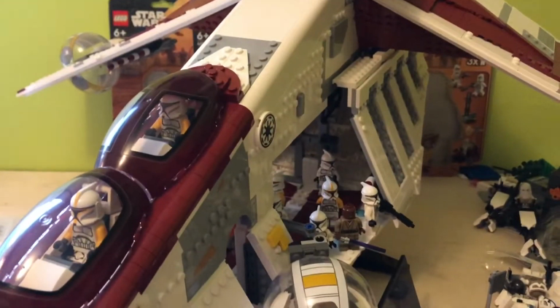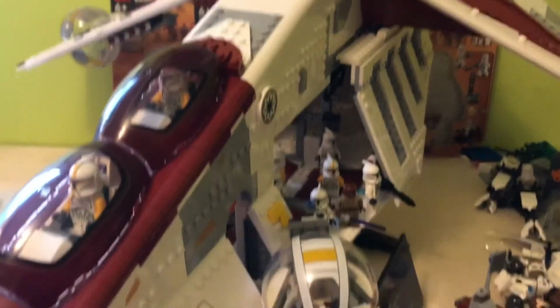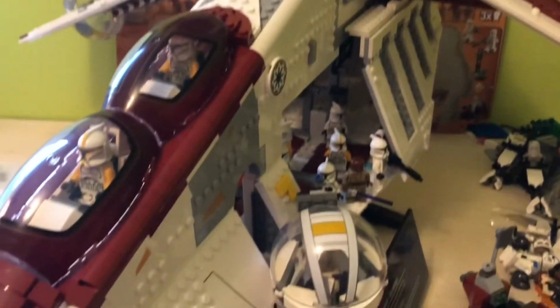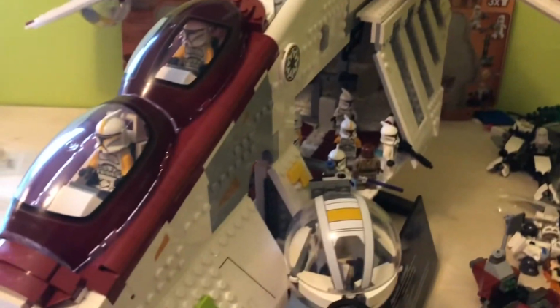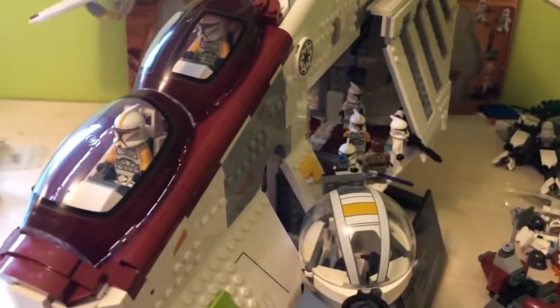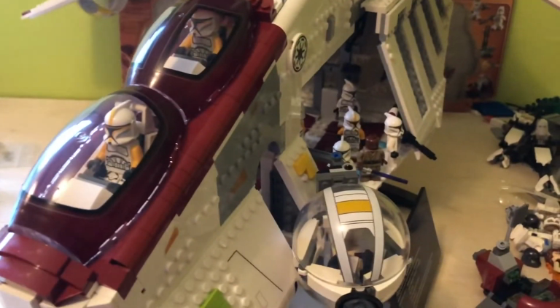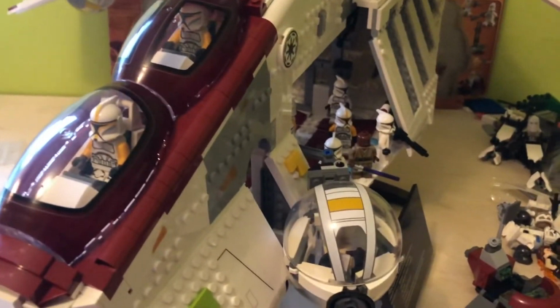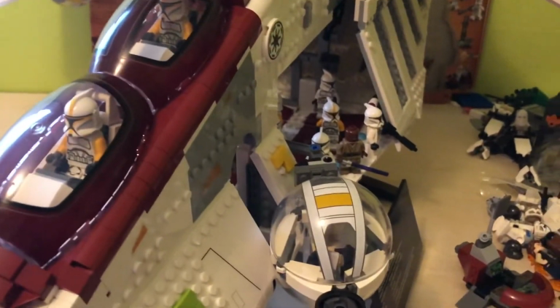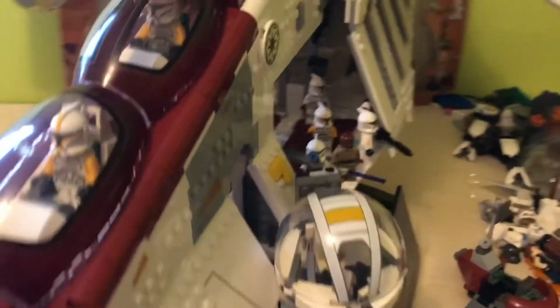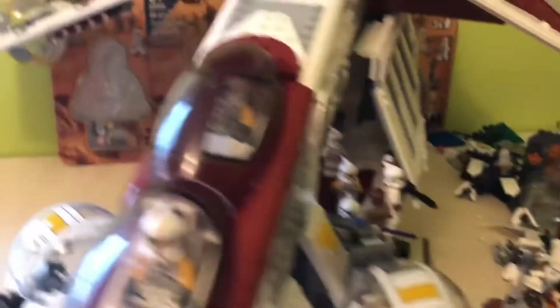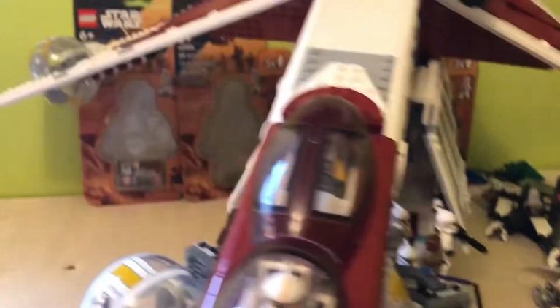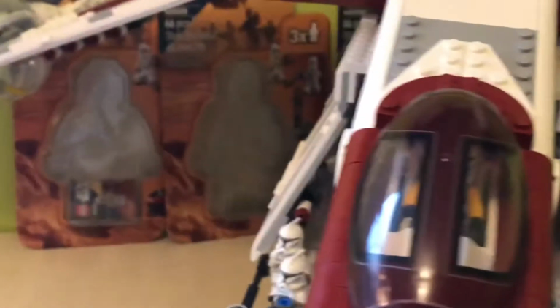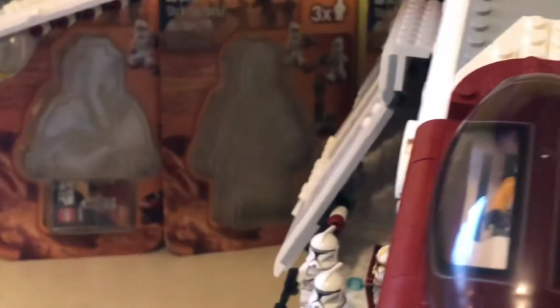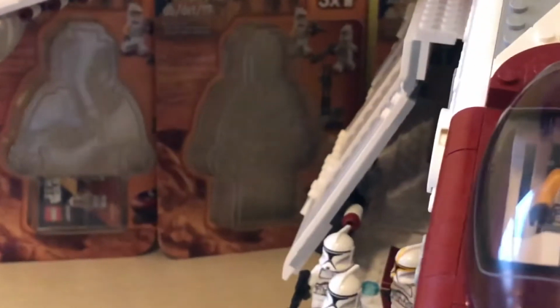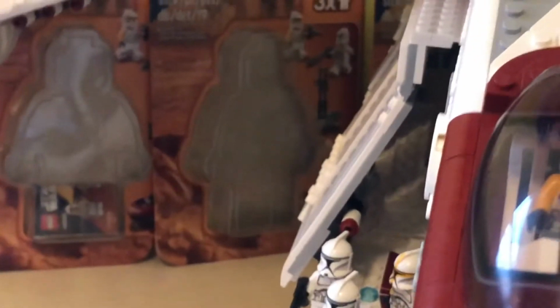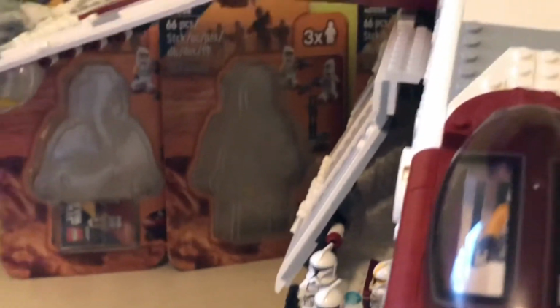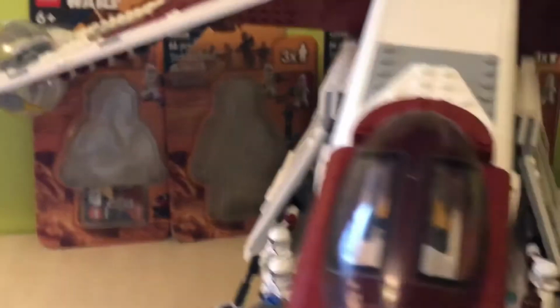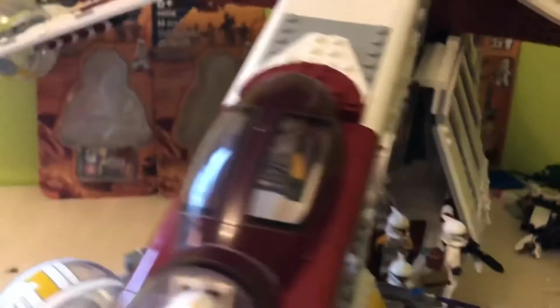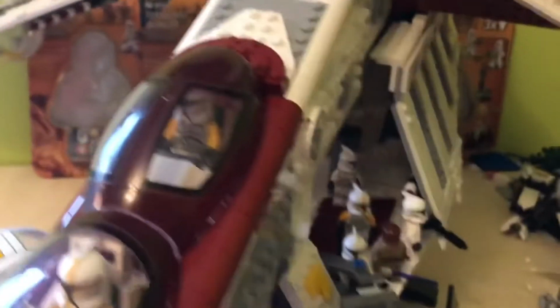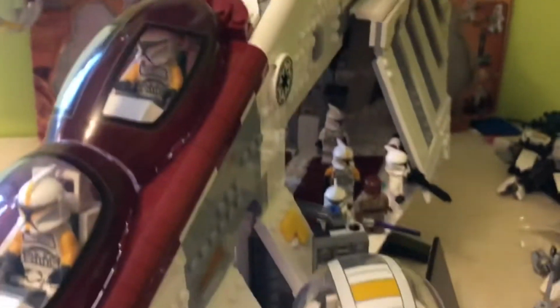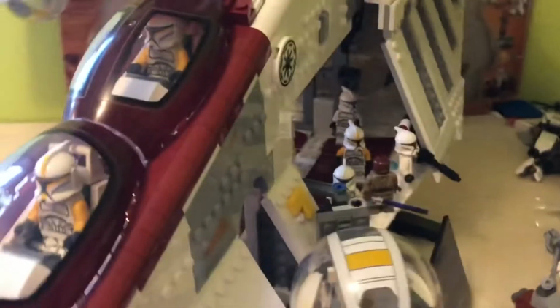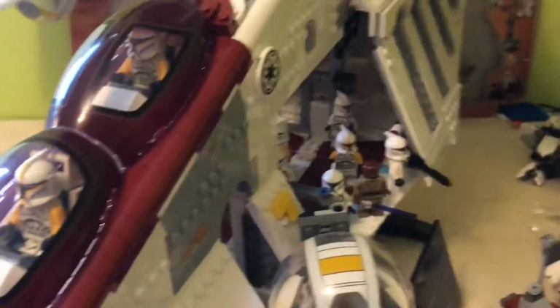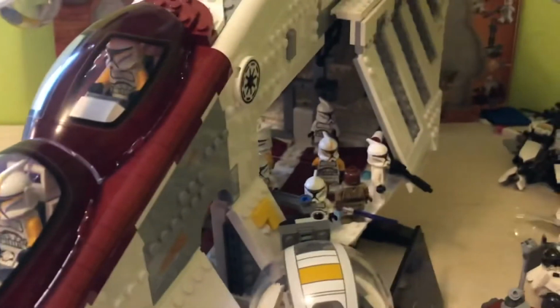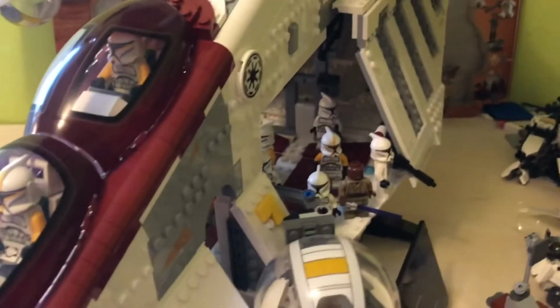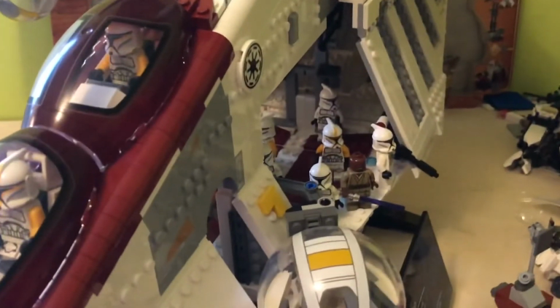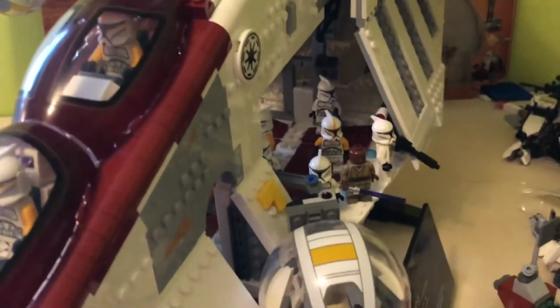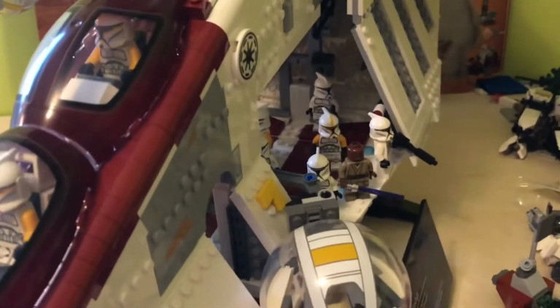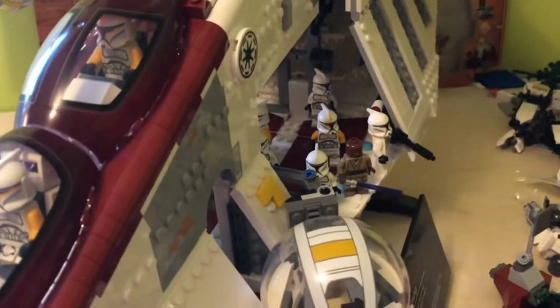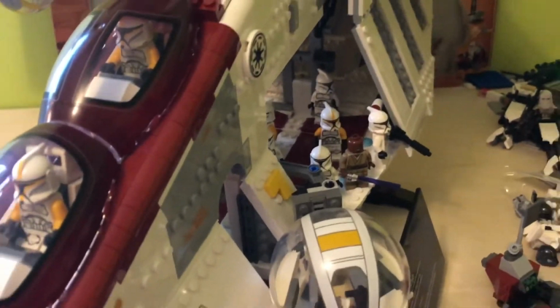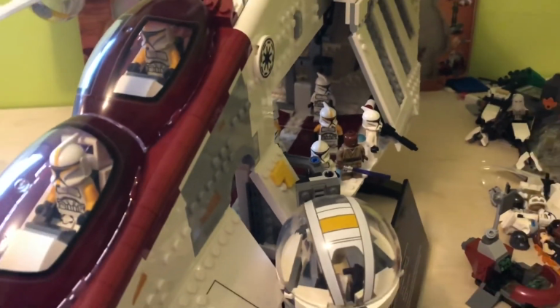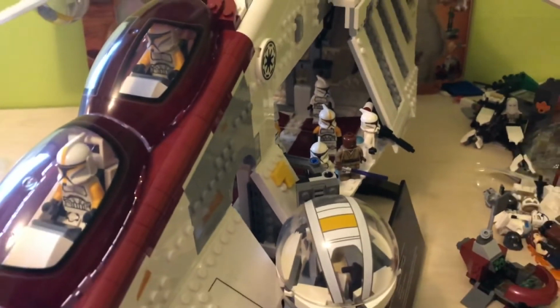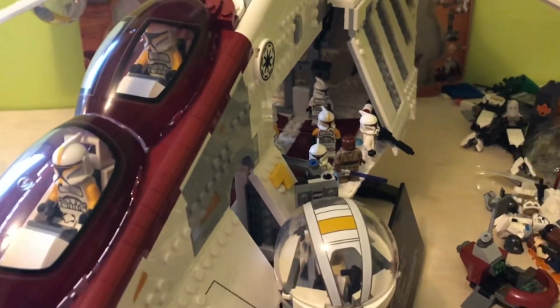So if you have the UCS Gunship, I would definitely recommend picking up a bunch of these, and even if you don't, they're definitely great packs to get.